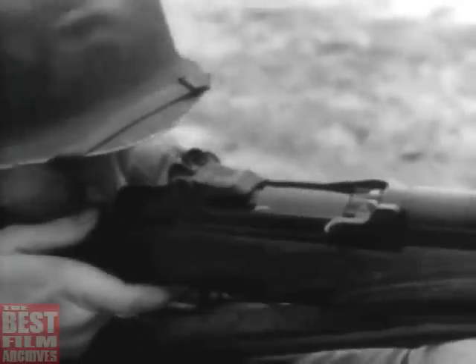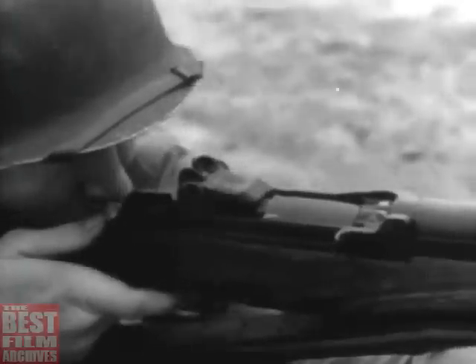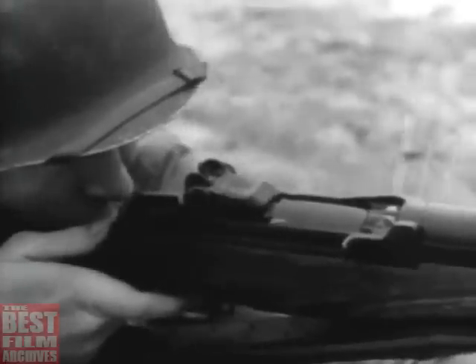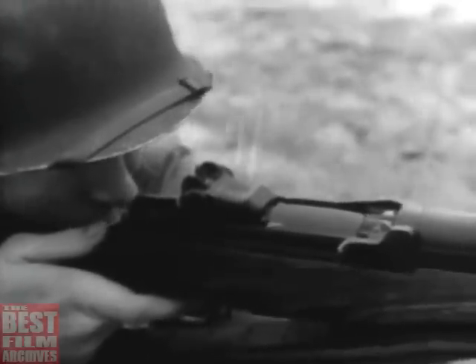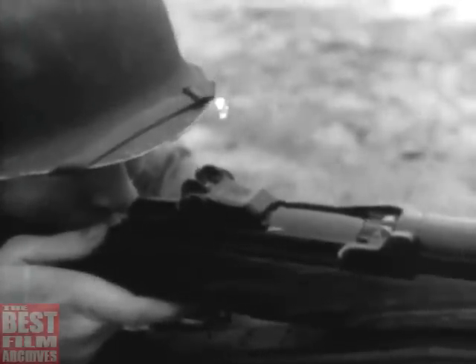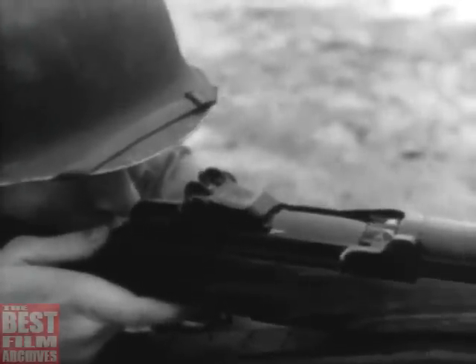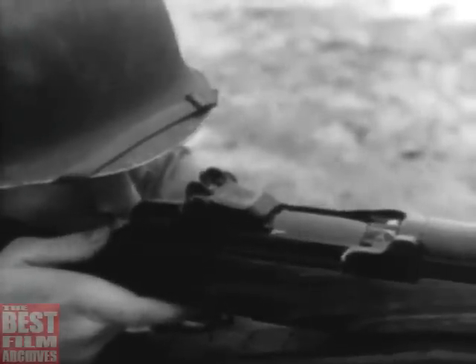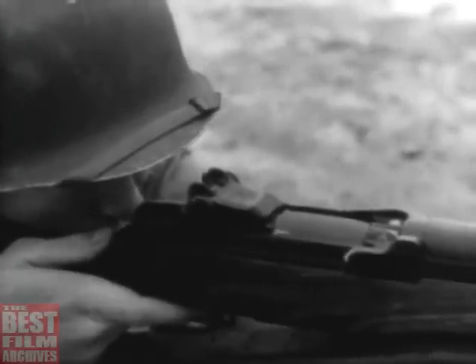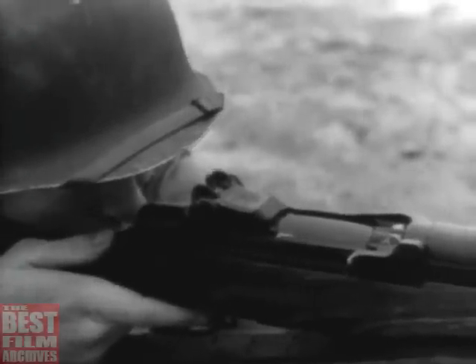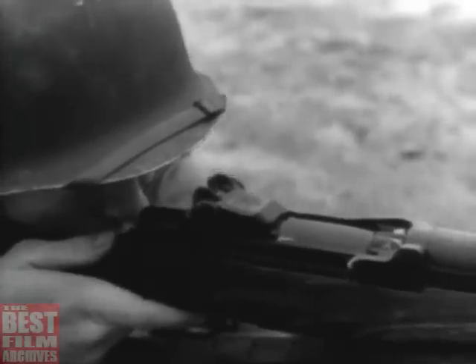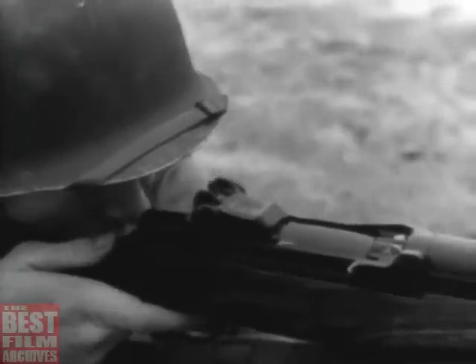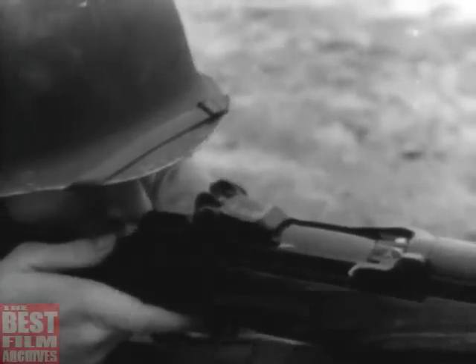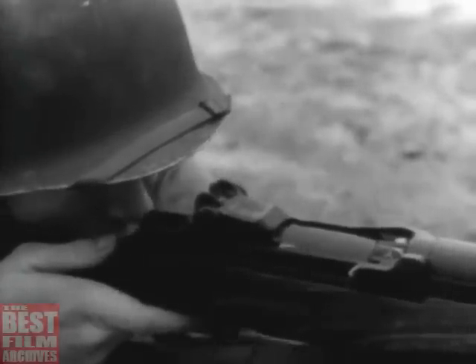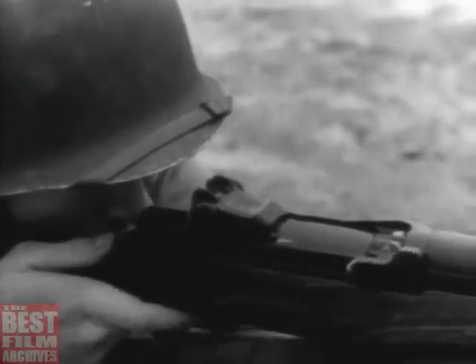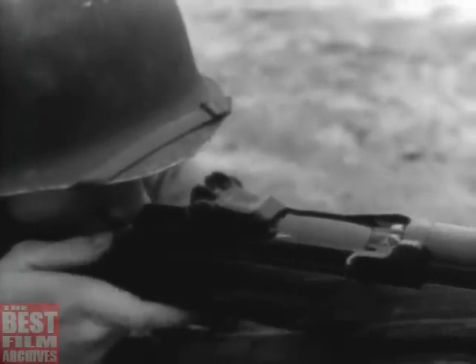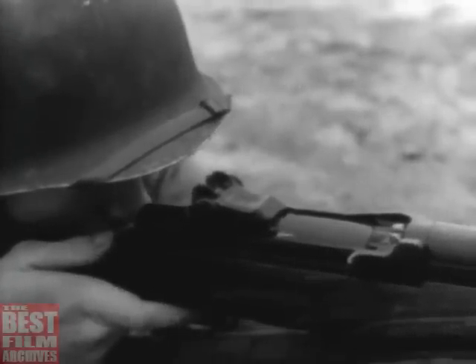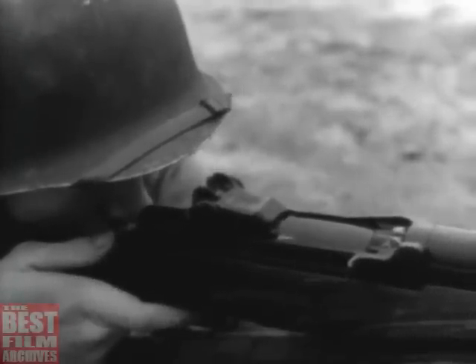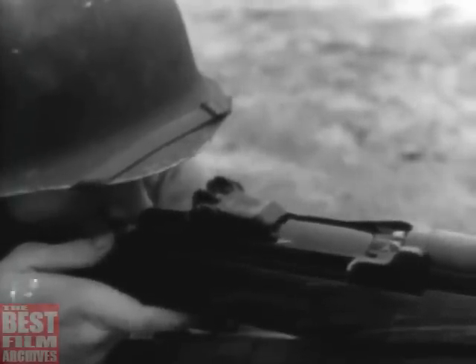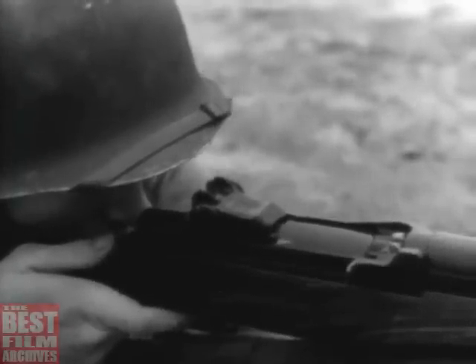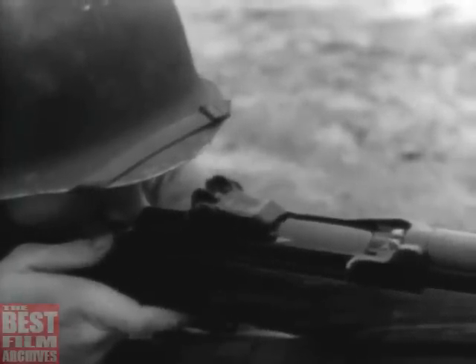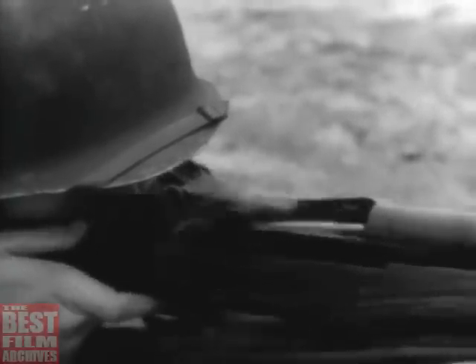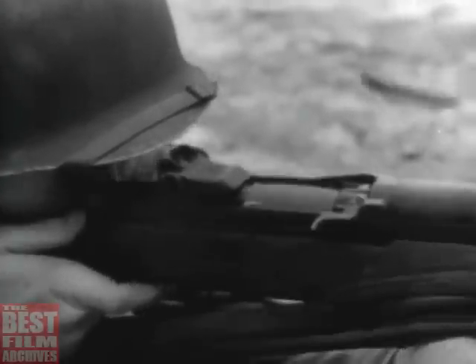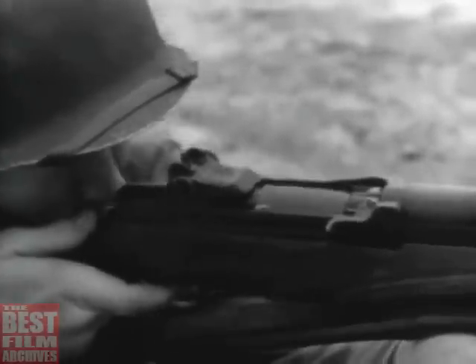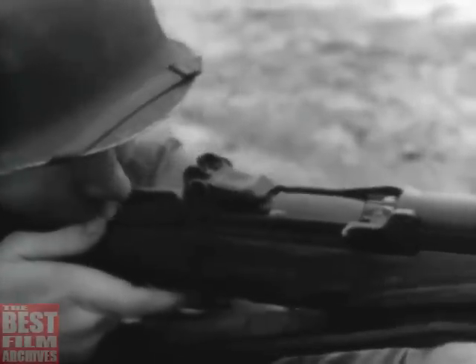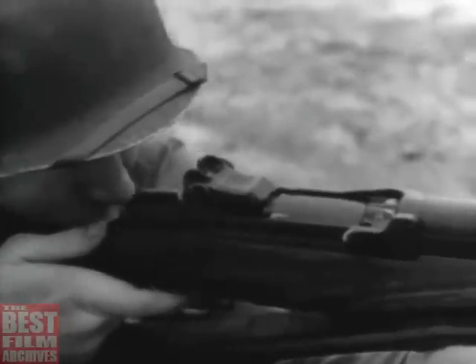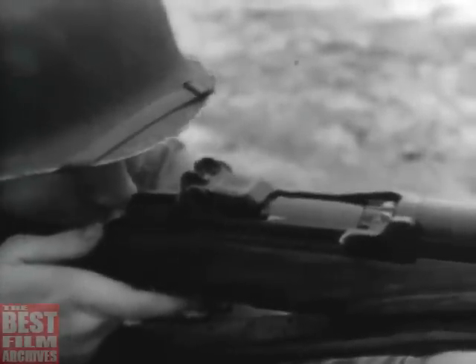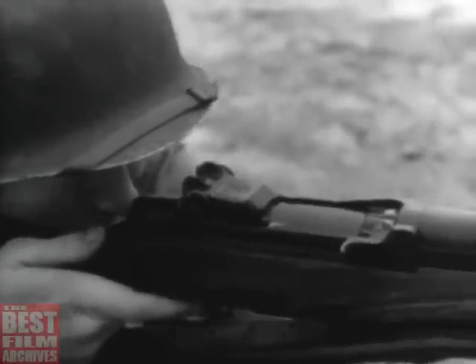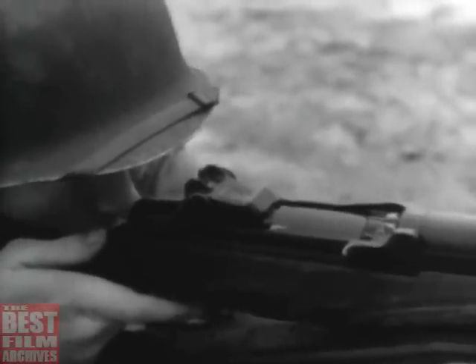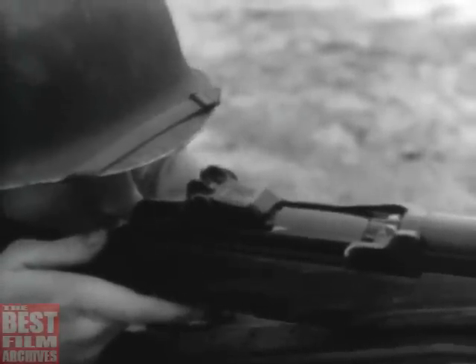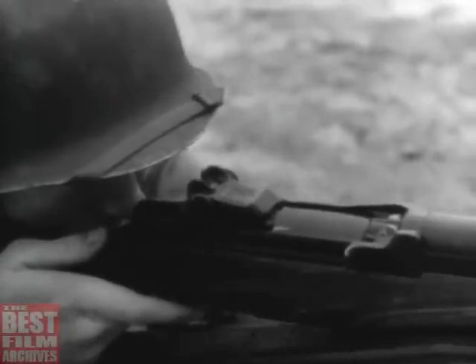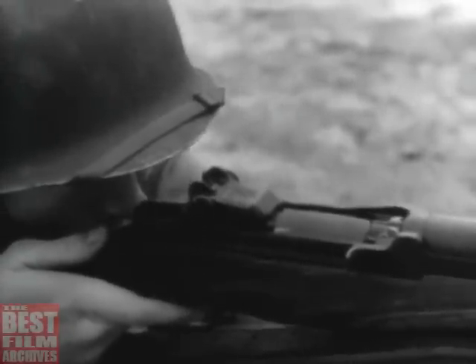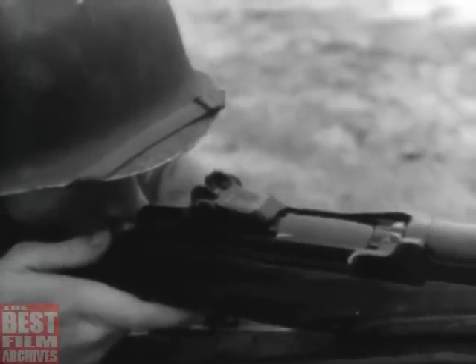However, the rate of fire can be greatly increased by using the force of the explosion to operate the bolt.